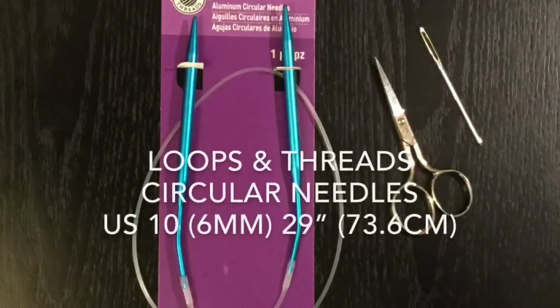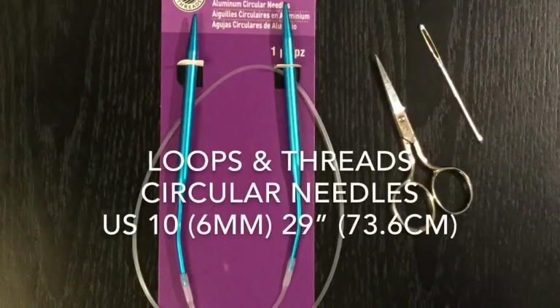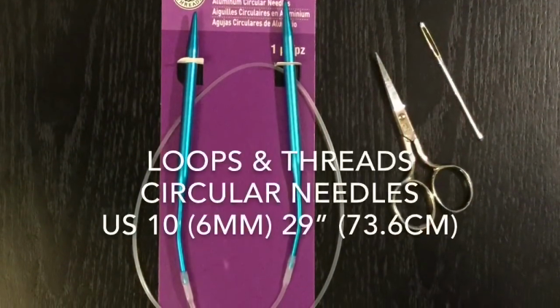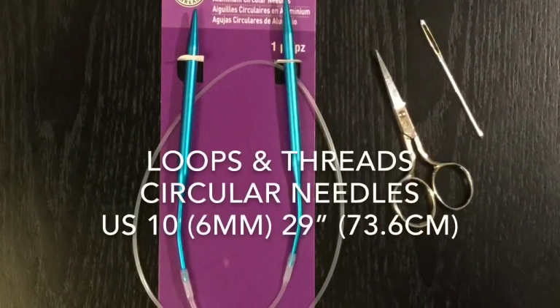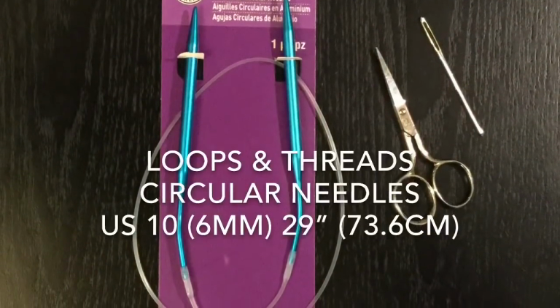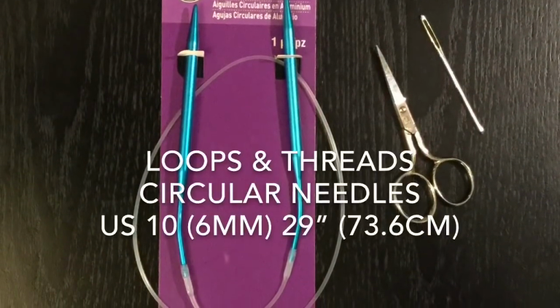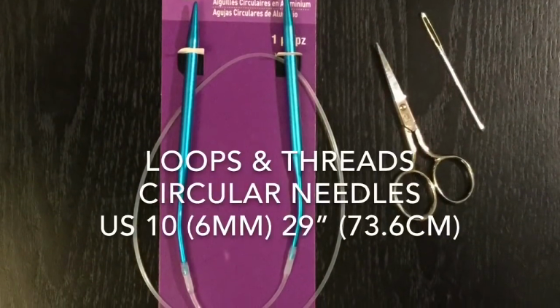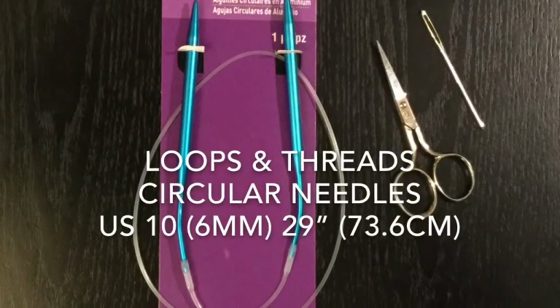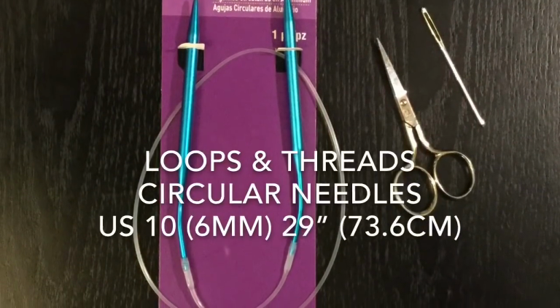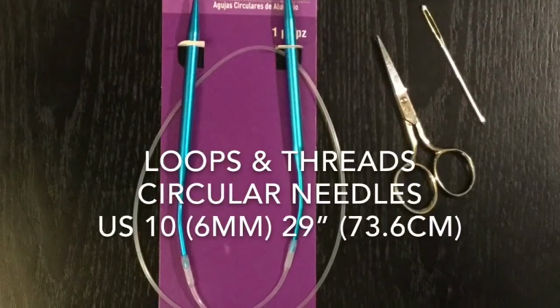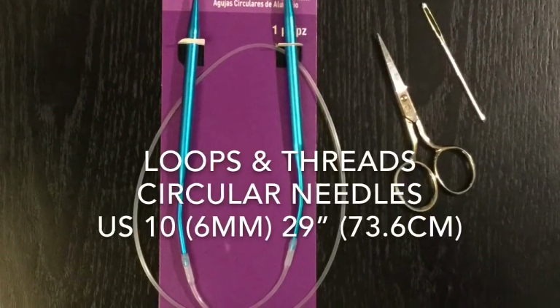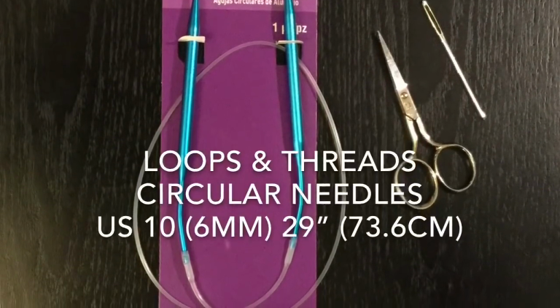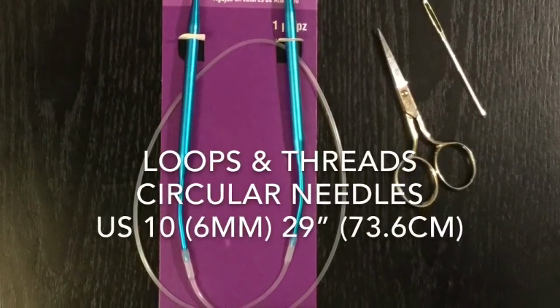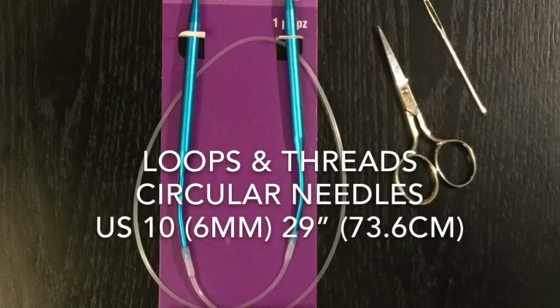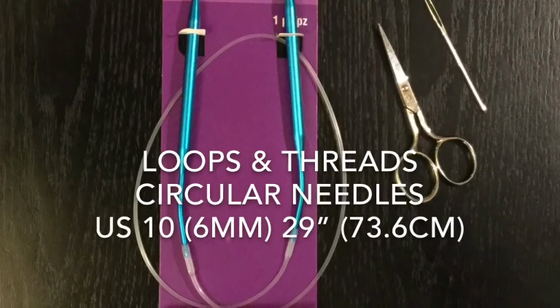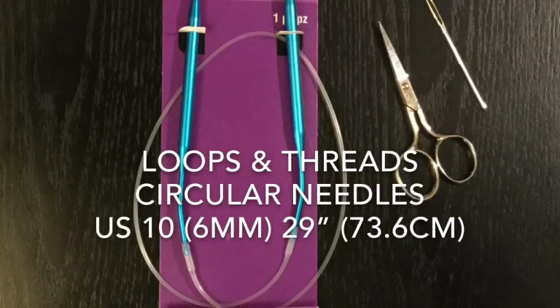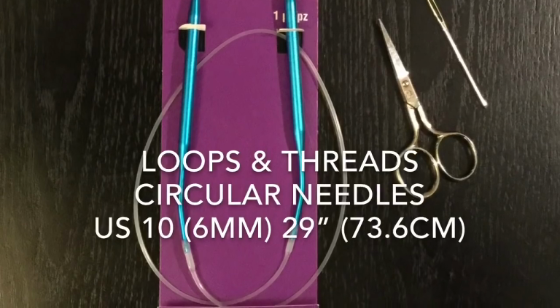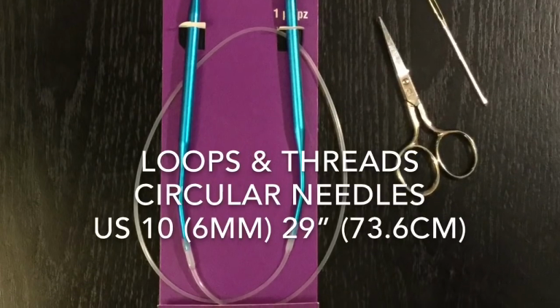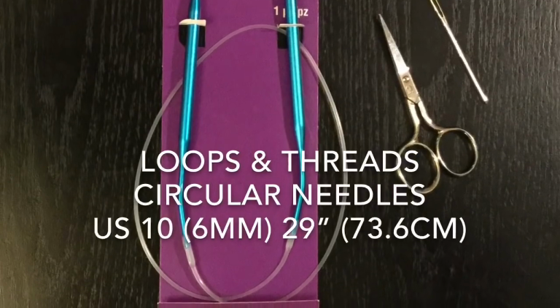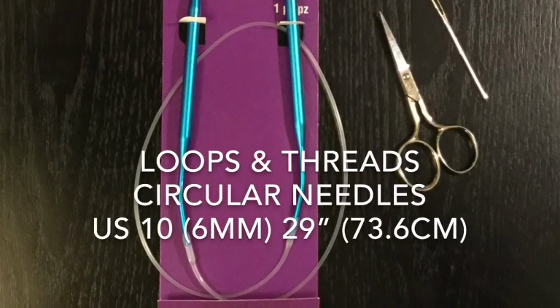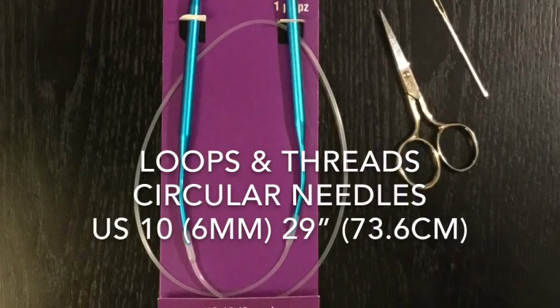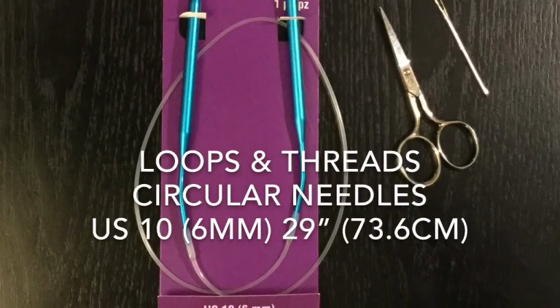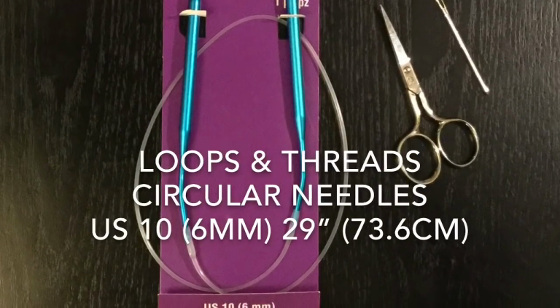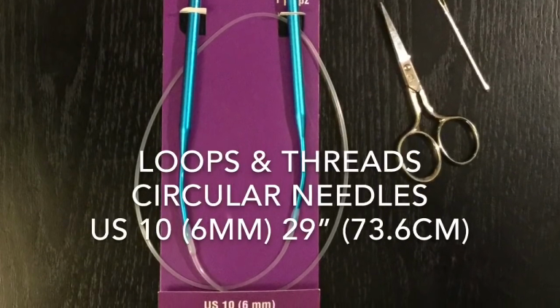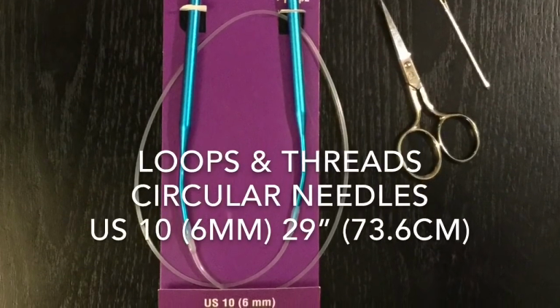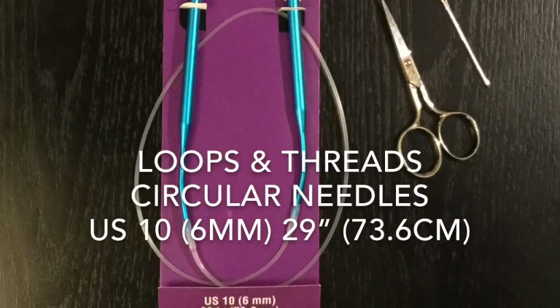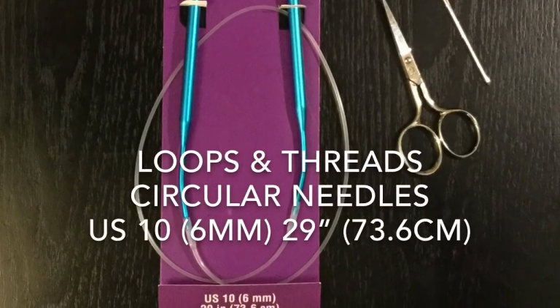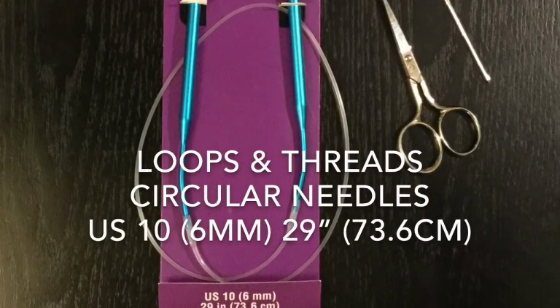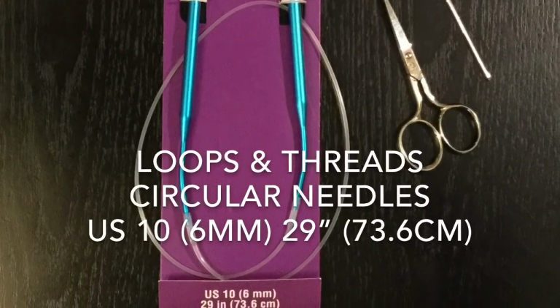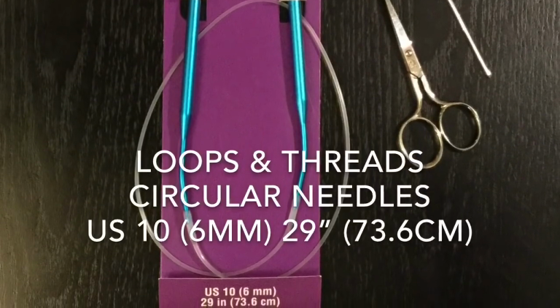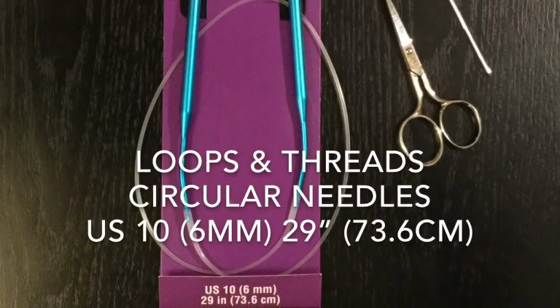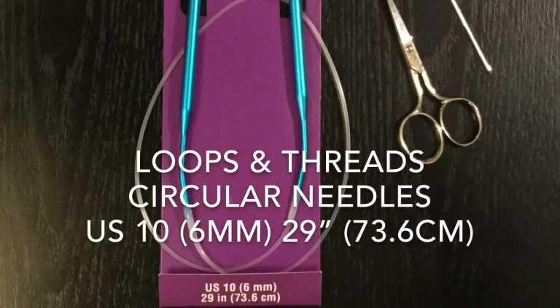Now don't let the circular needle scare you off because I'm going to make this very easy for you. We will not be knitting in the round.